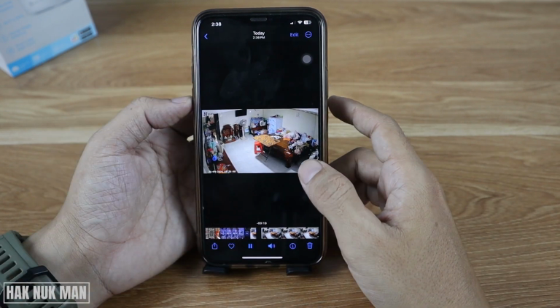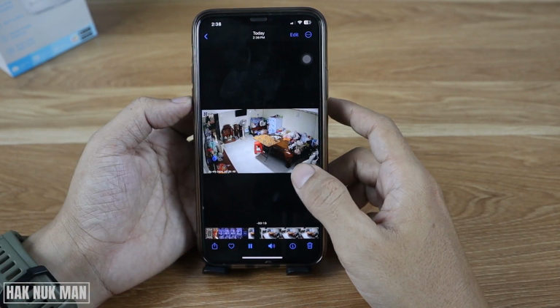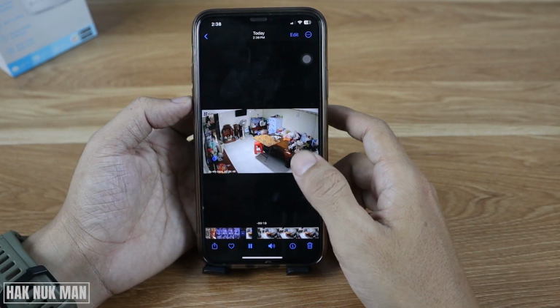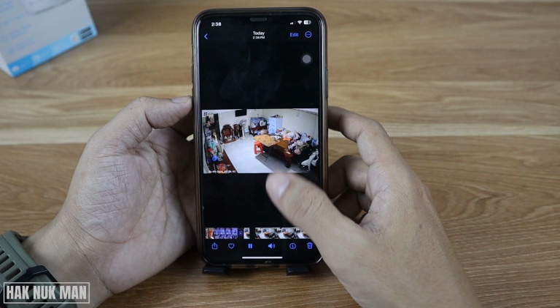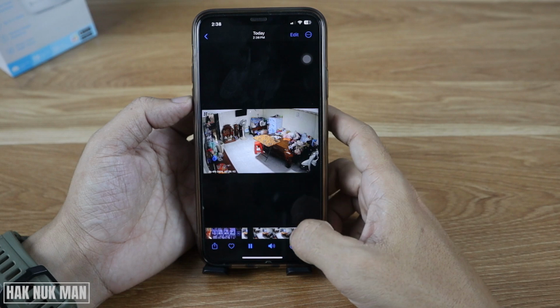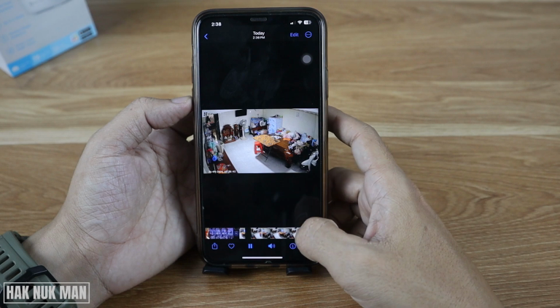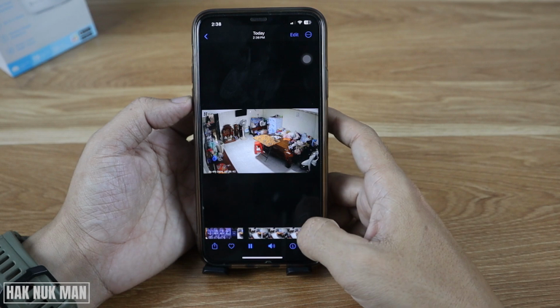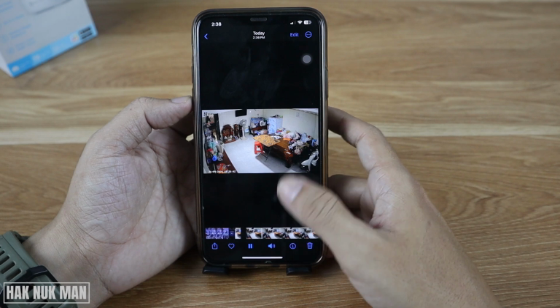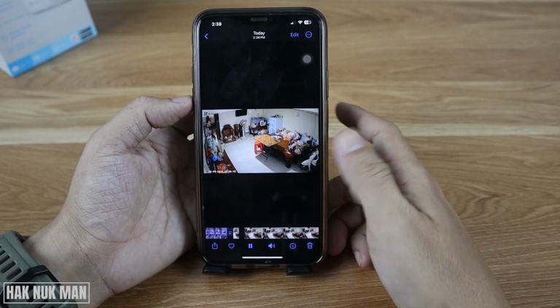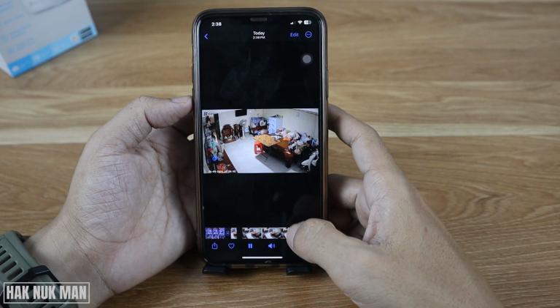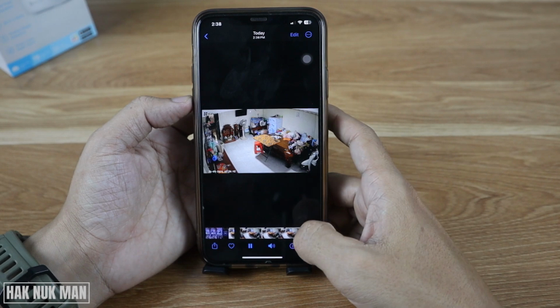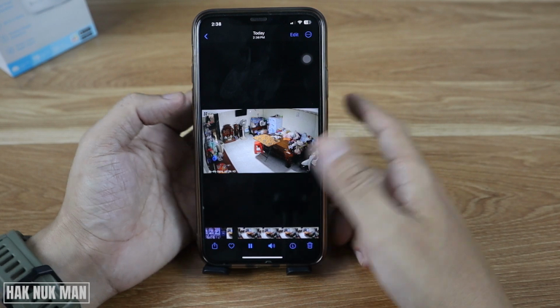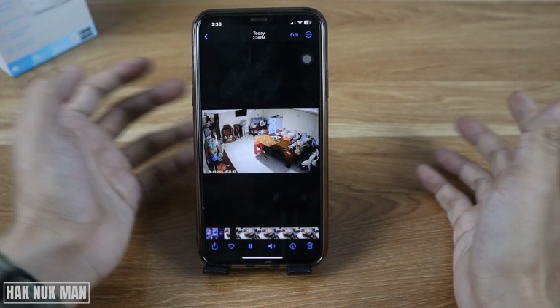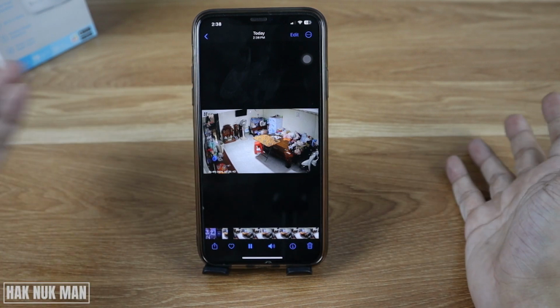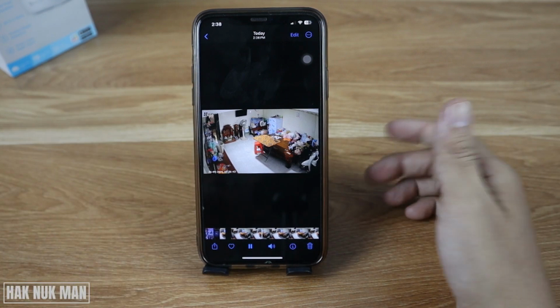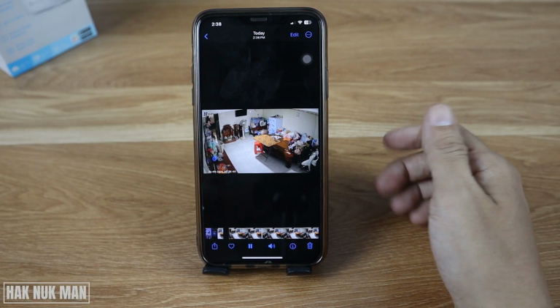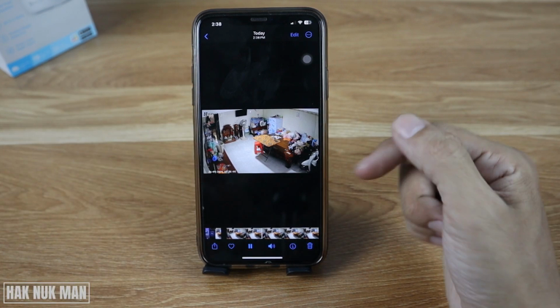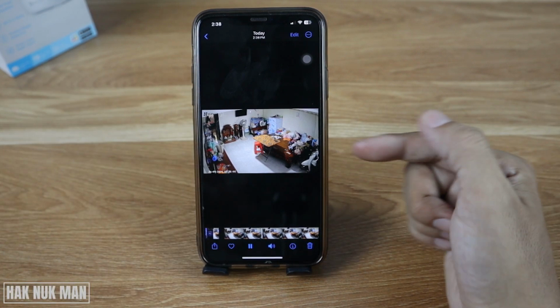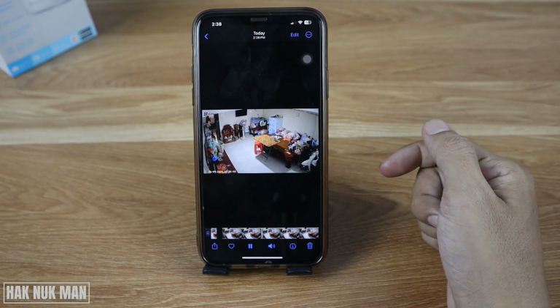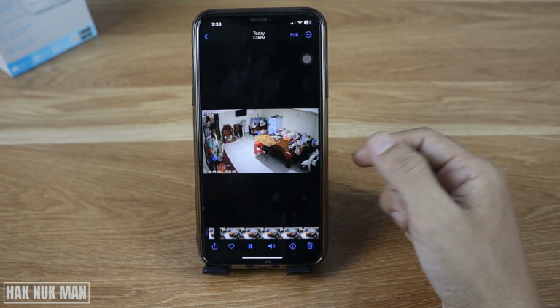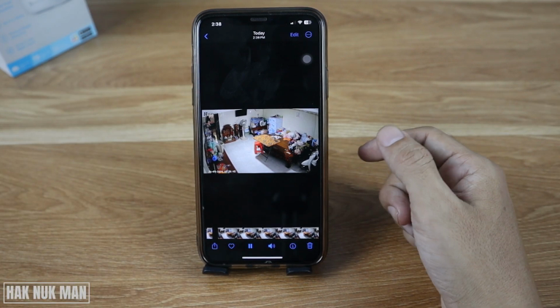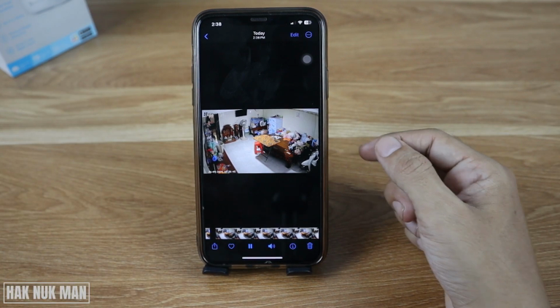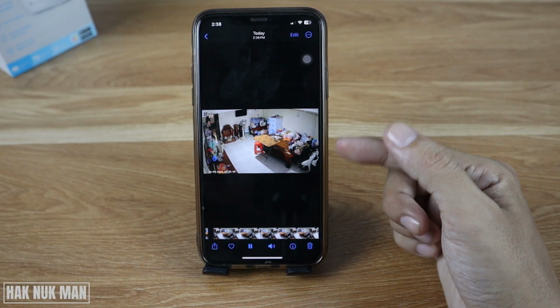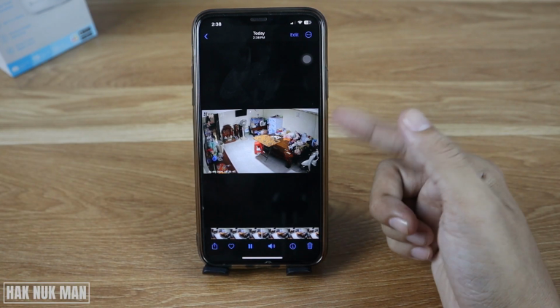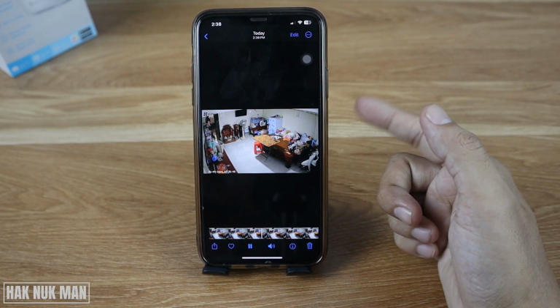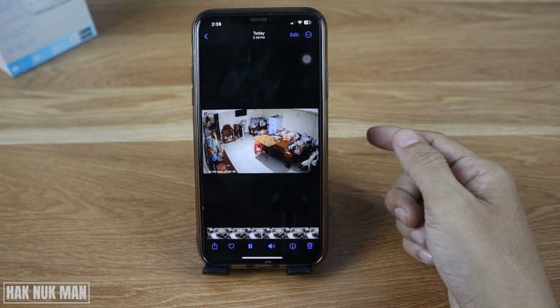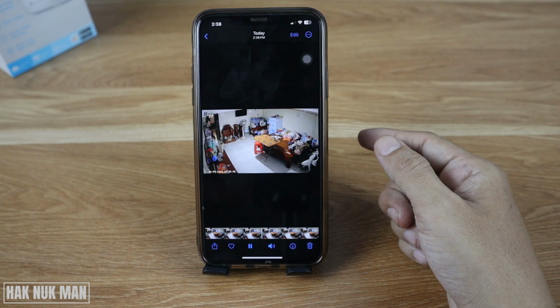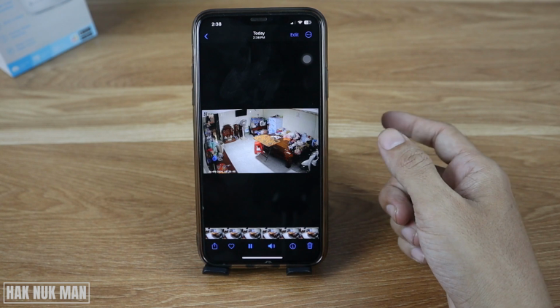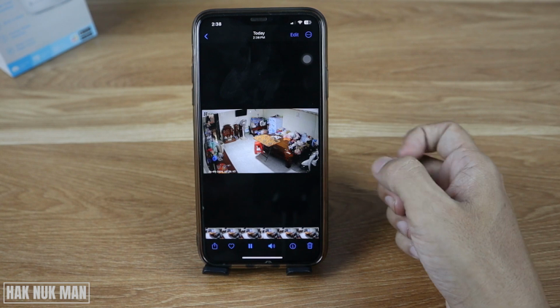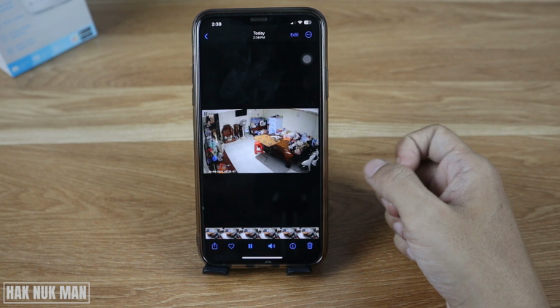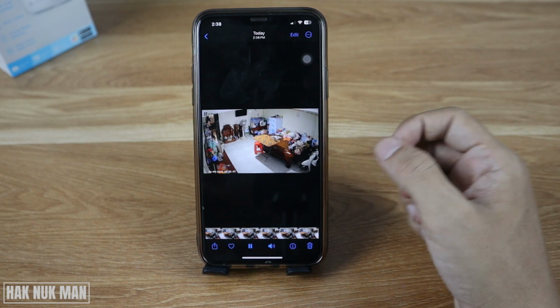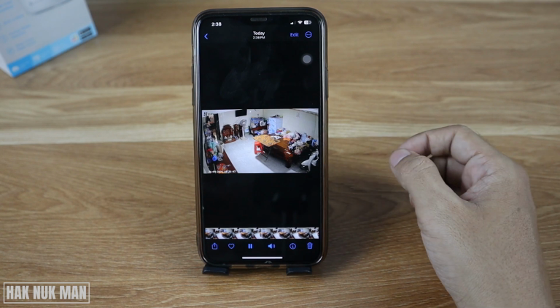Let's check your photo album. After you open your photos, here is your recorded video. We can play it back, but since there are no people moving around the video has no activity to show.